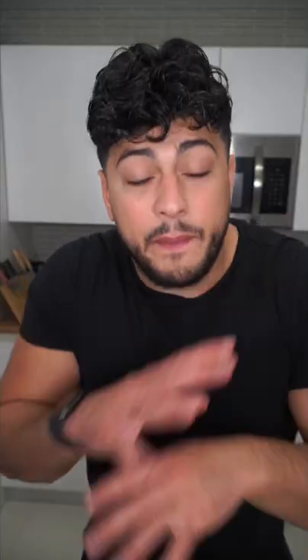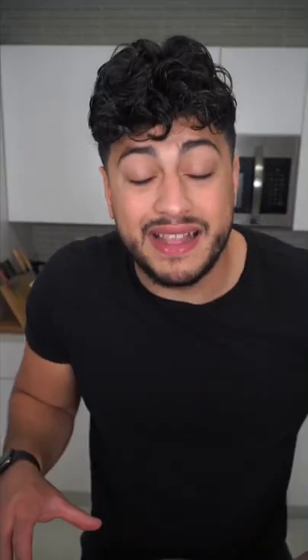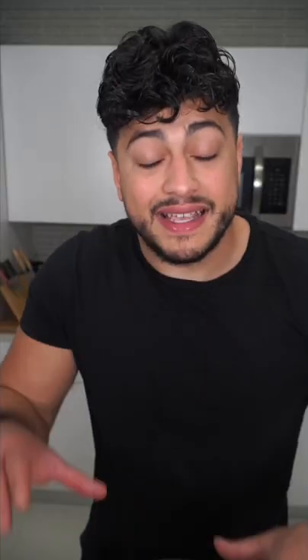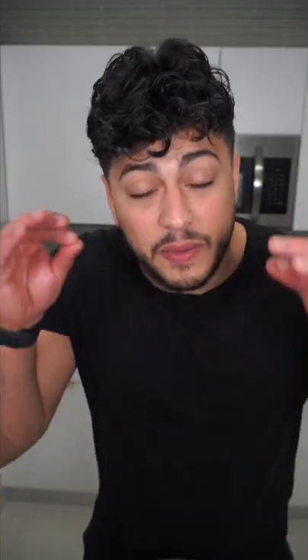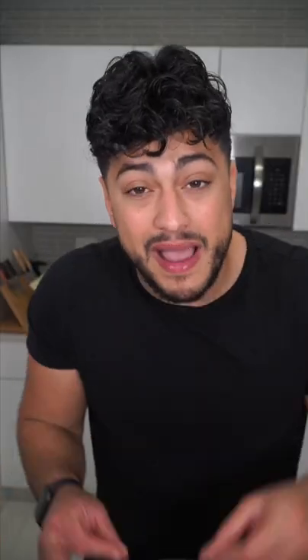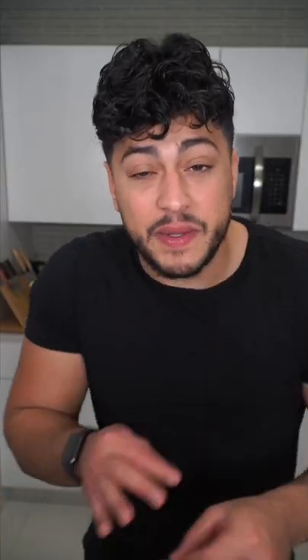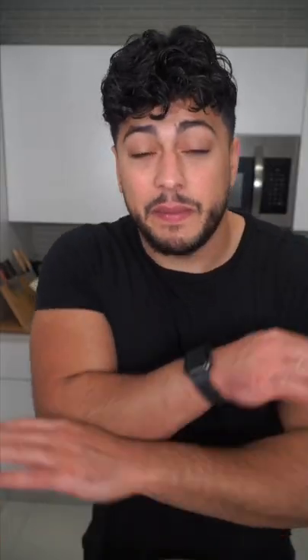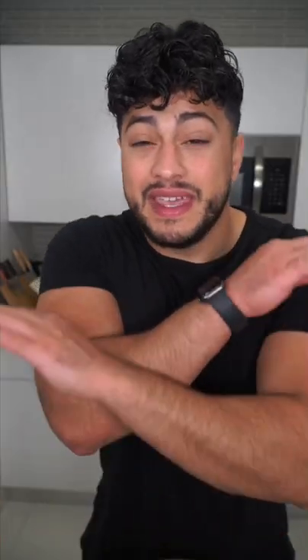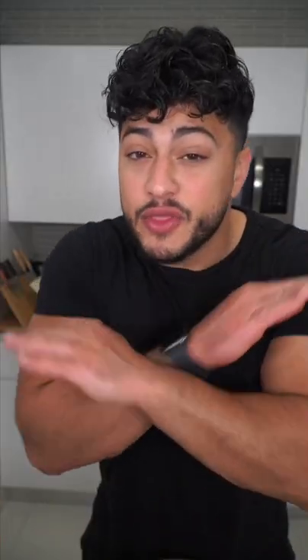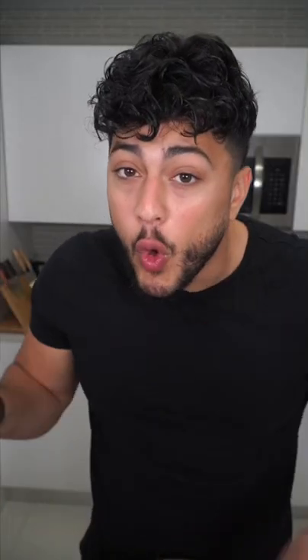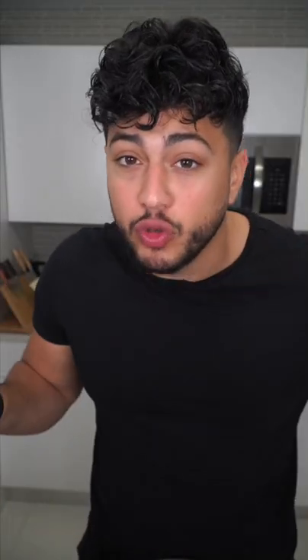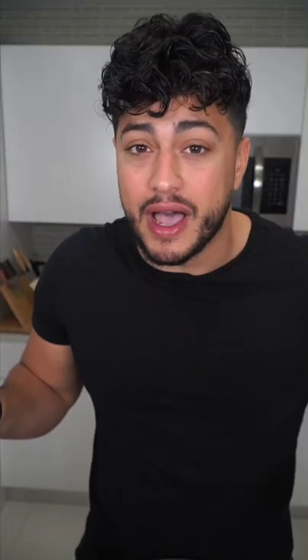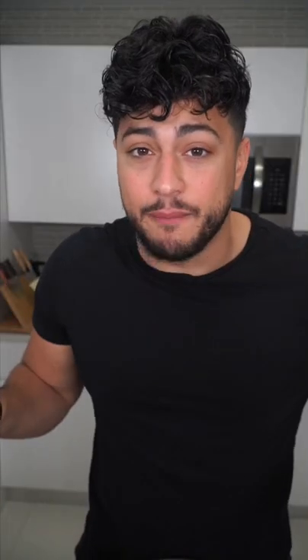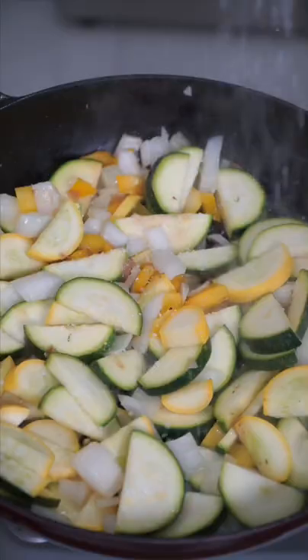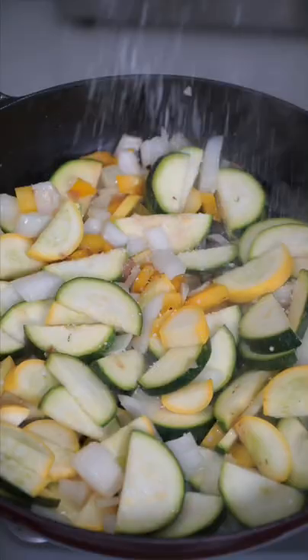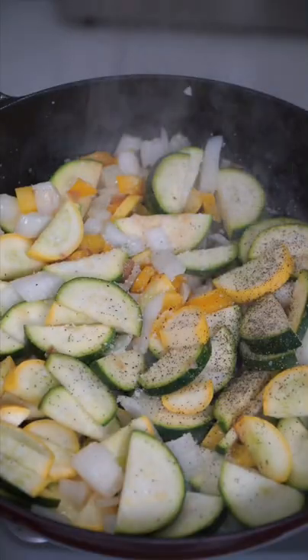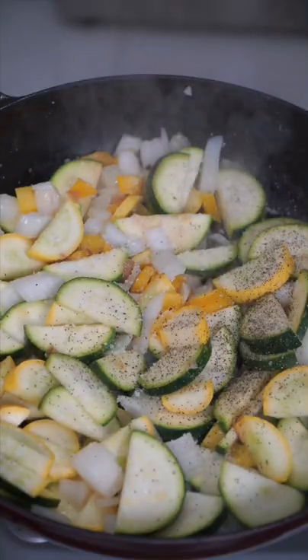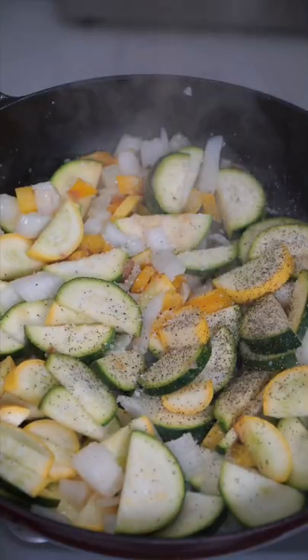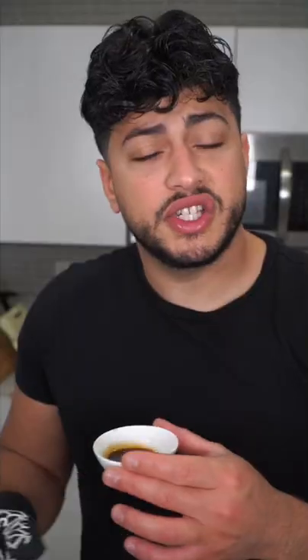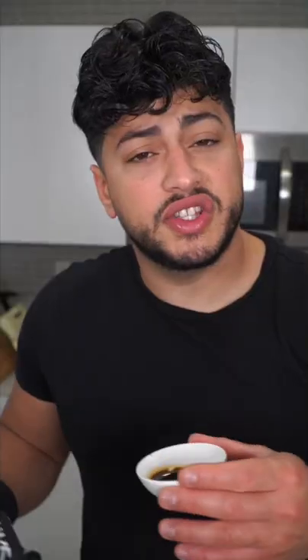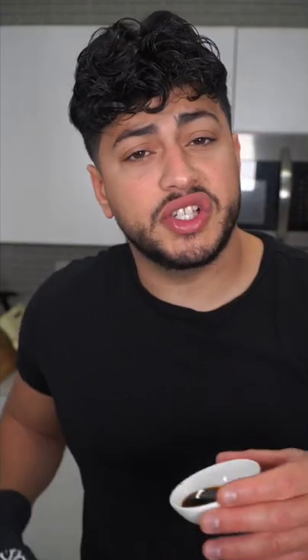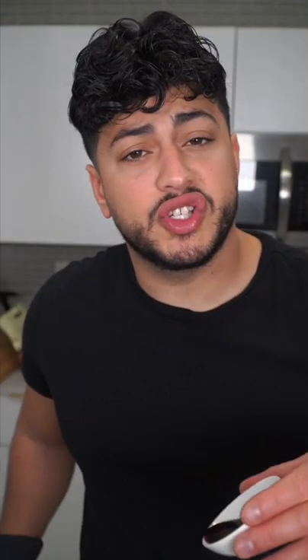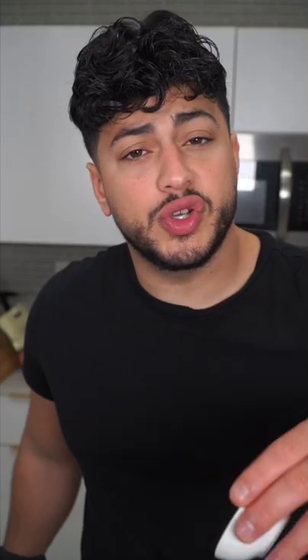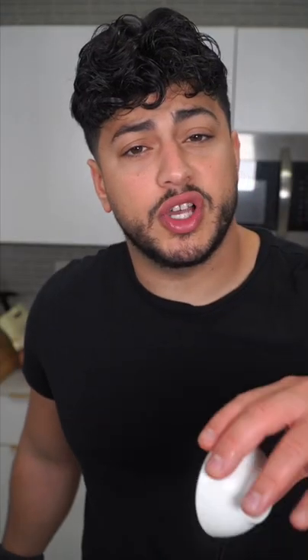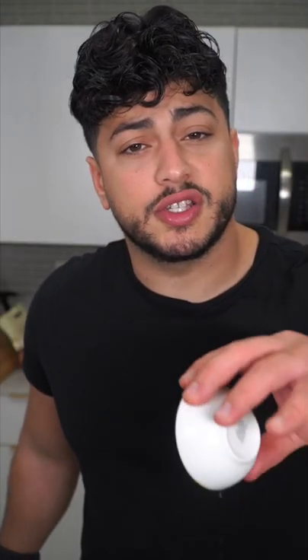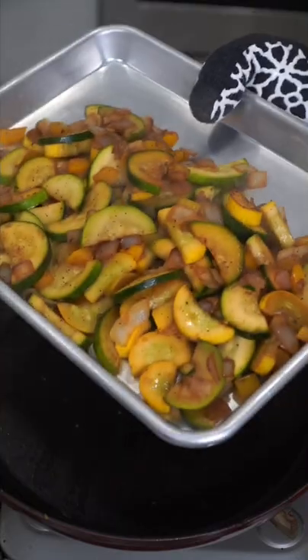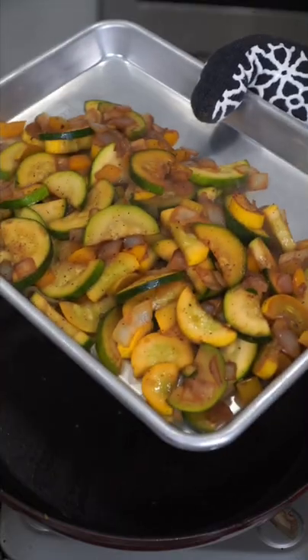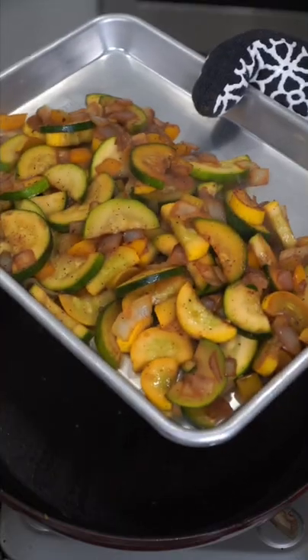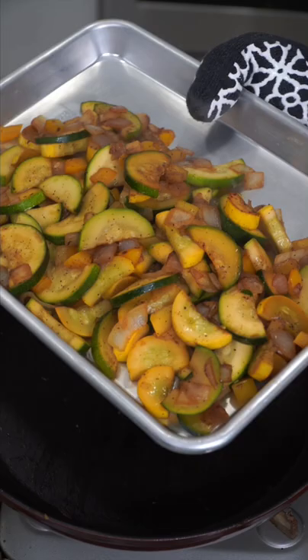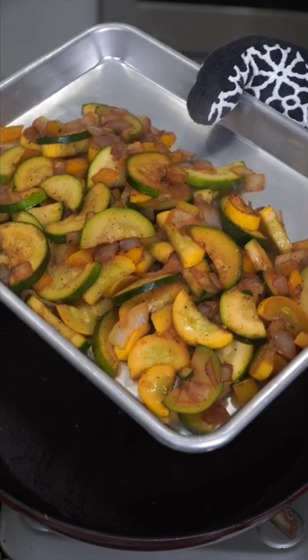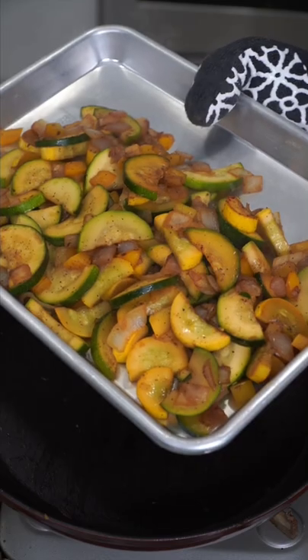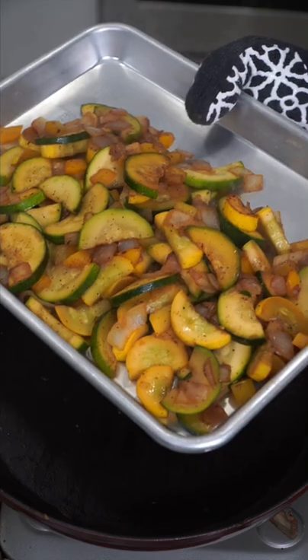The pan stays on maximum heat the whole time. Salt and pepper and just a touch of soy sauce. I like them soft and tender.